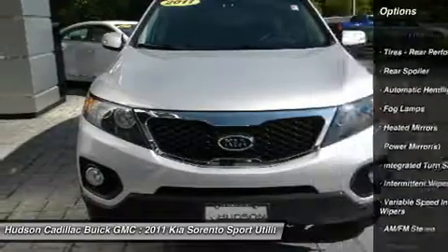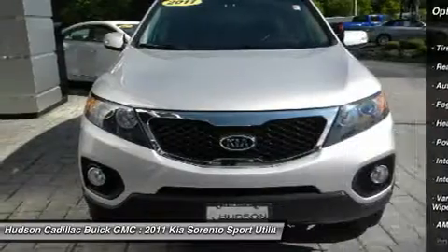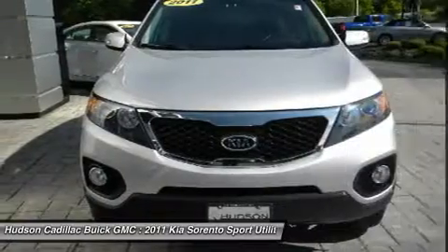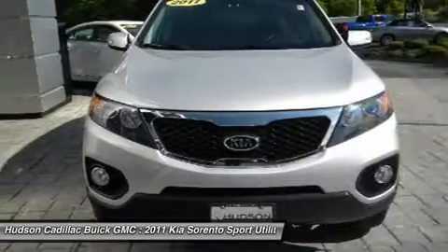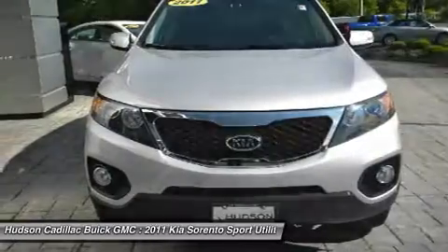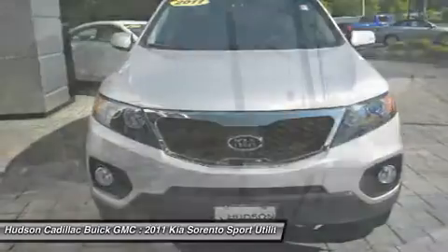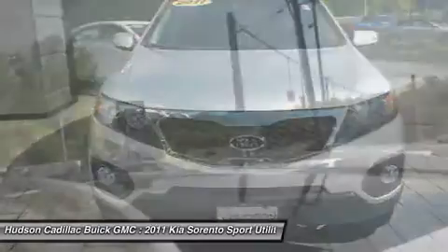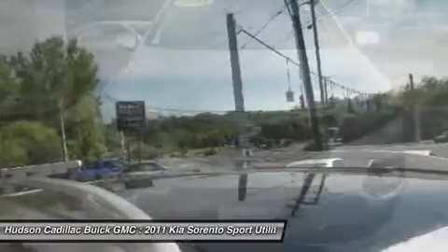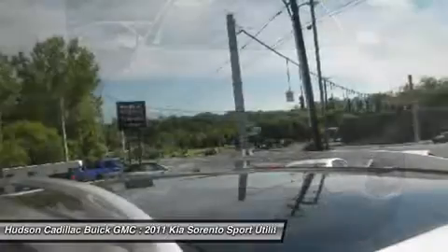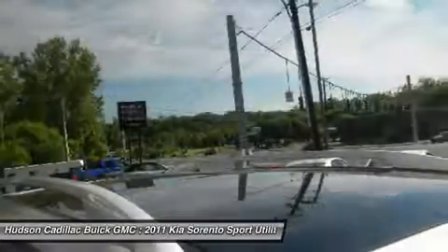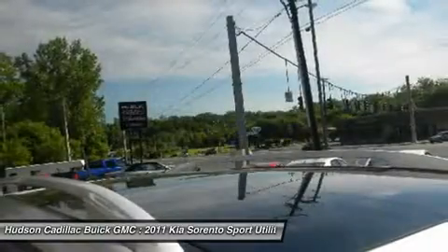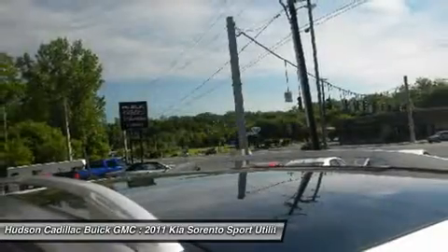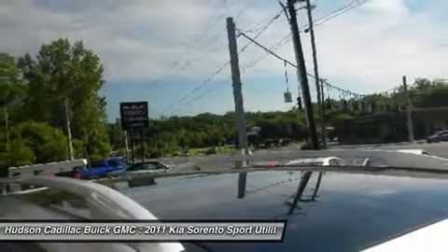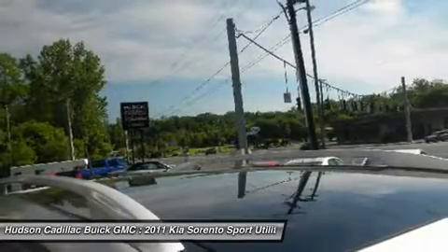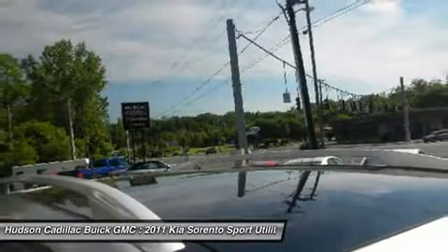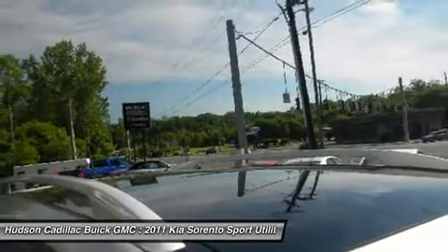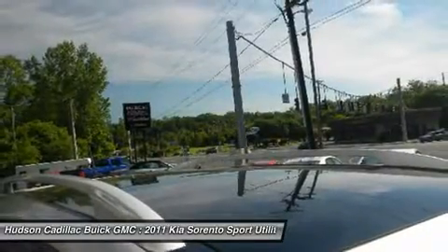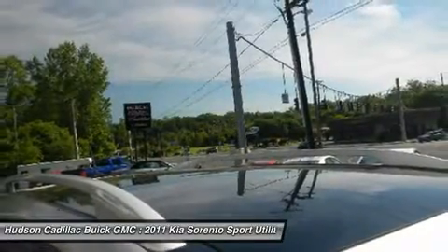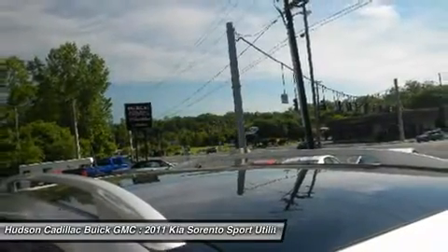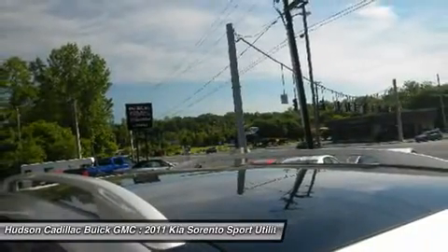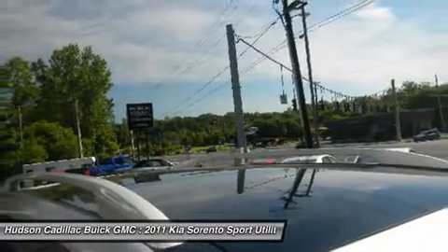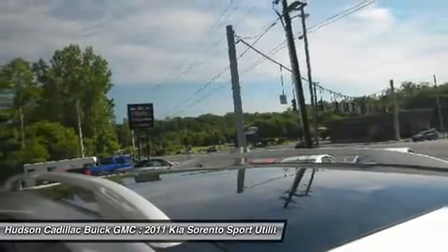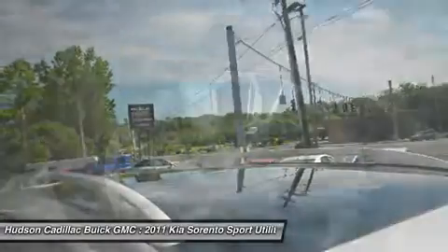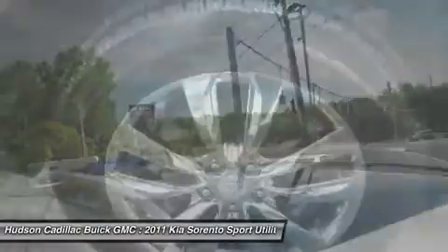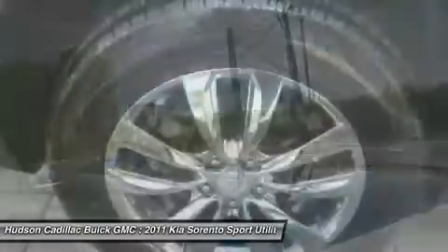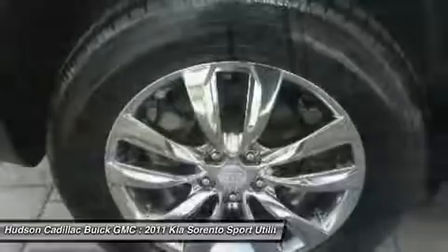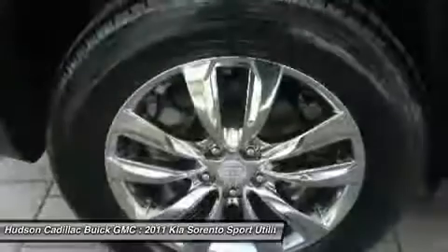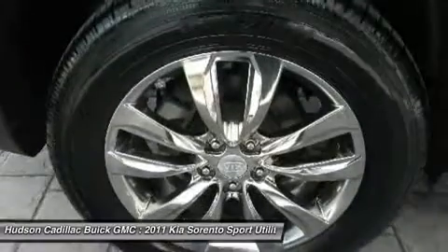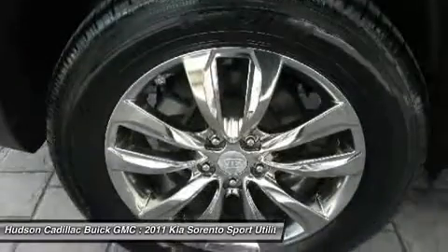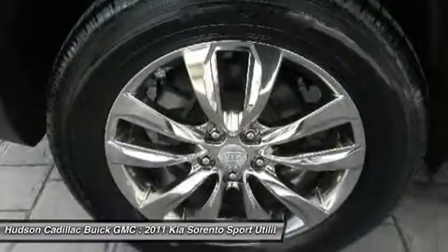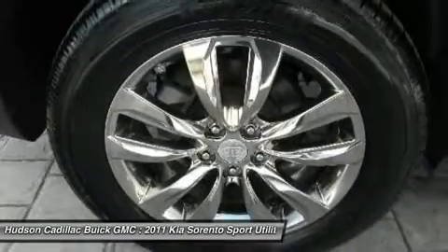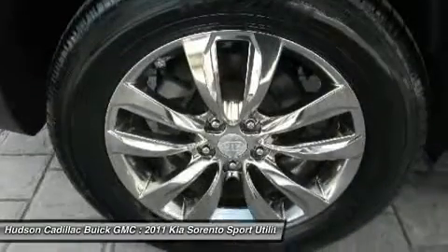Leather-wrapped steering wheel, power steering, adjustable steering wheel, cruise control, floor mats.